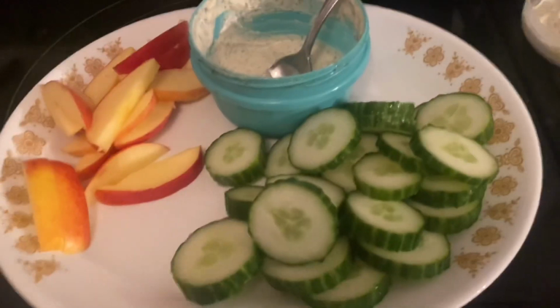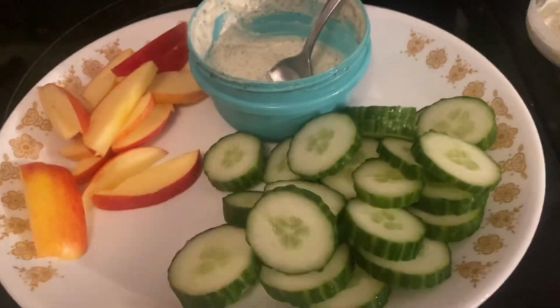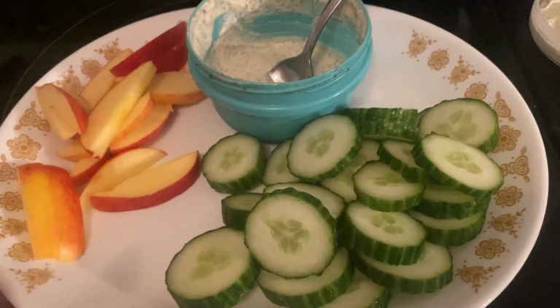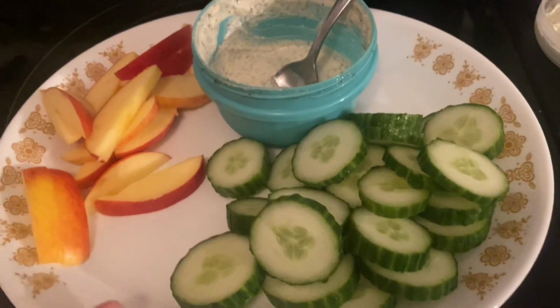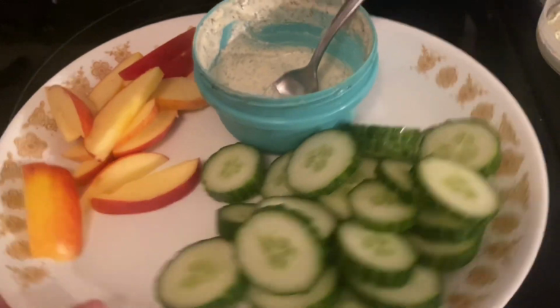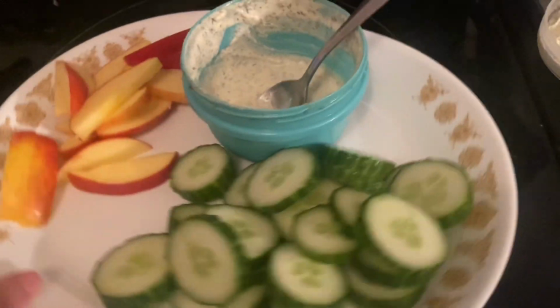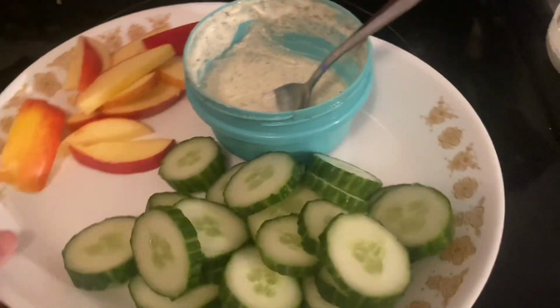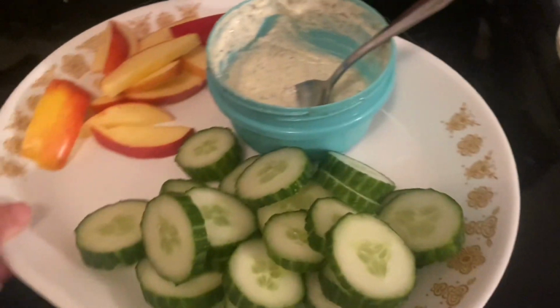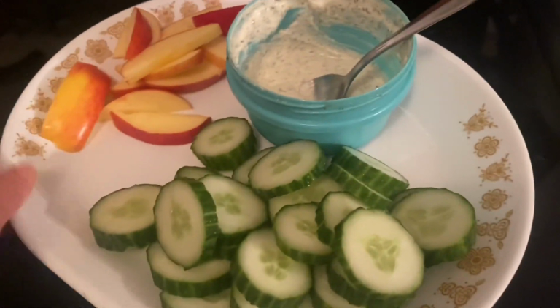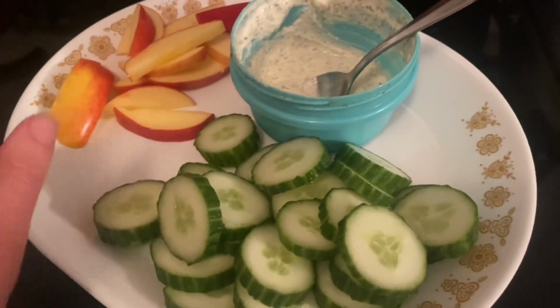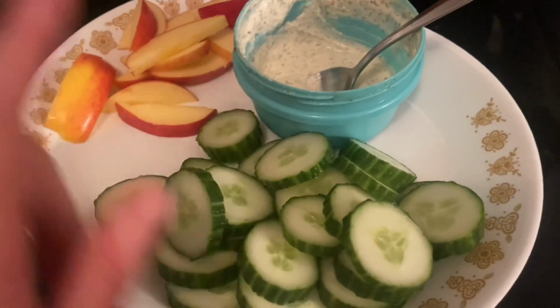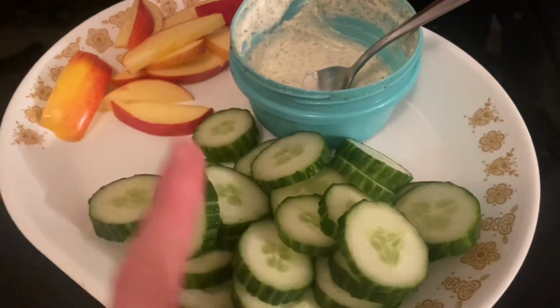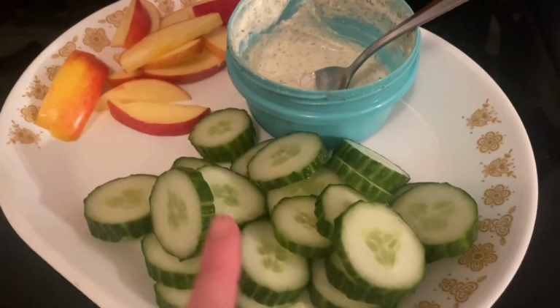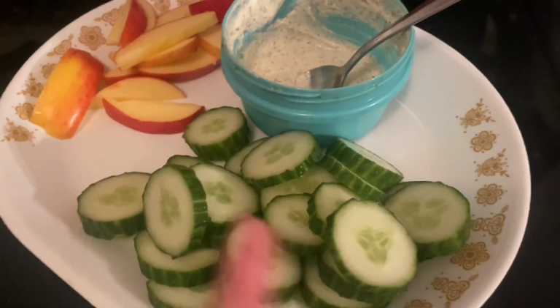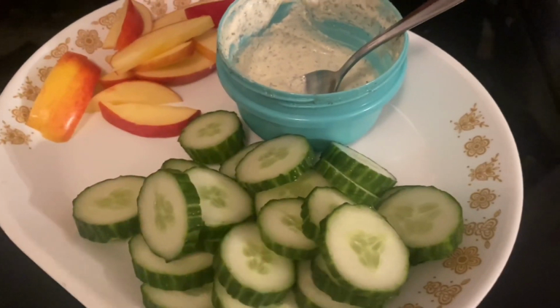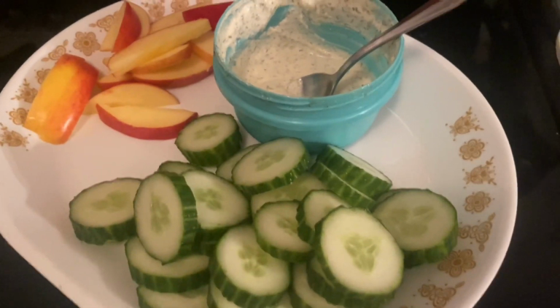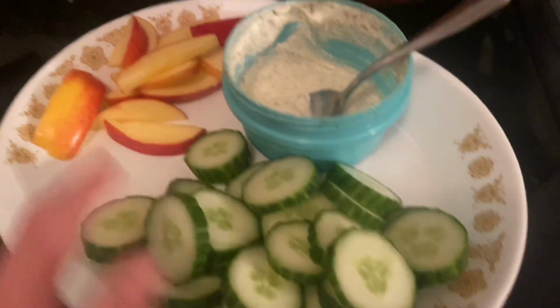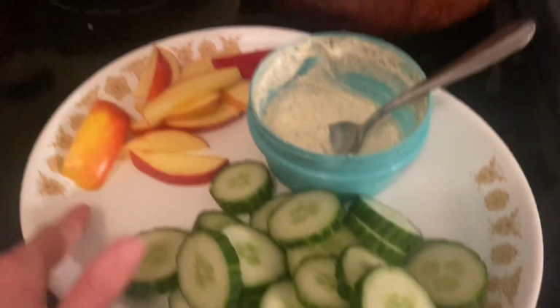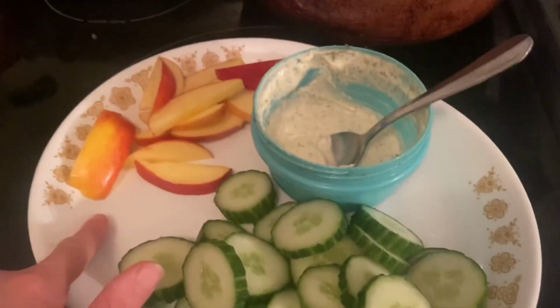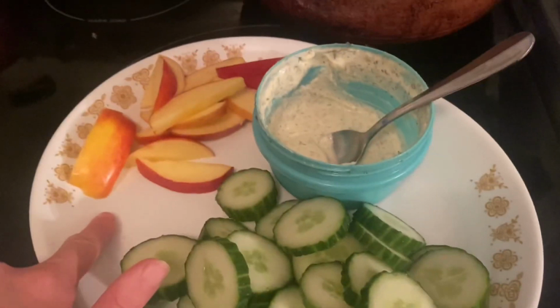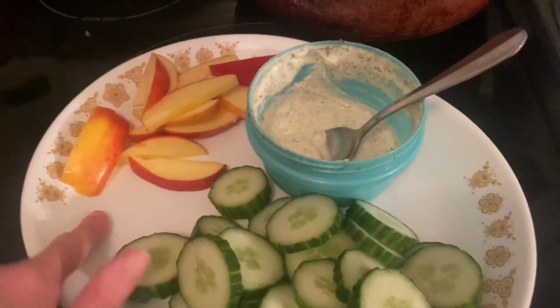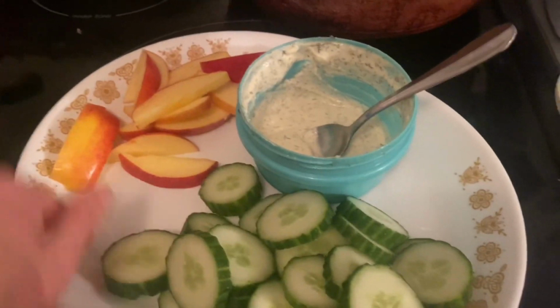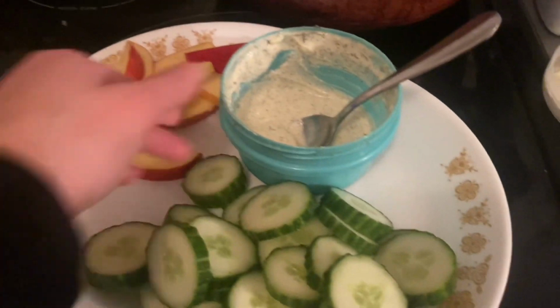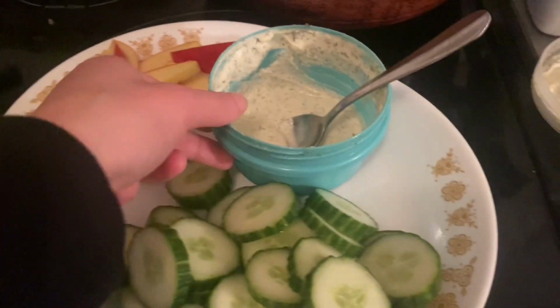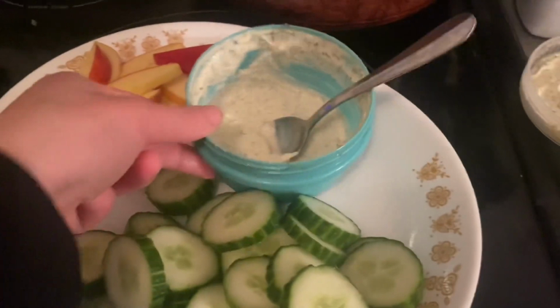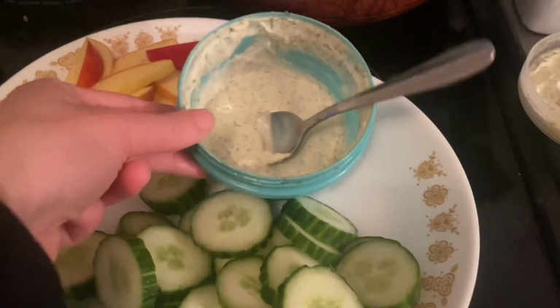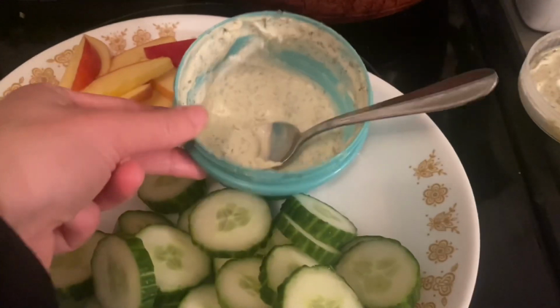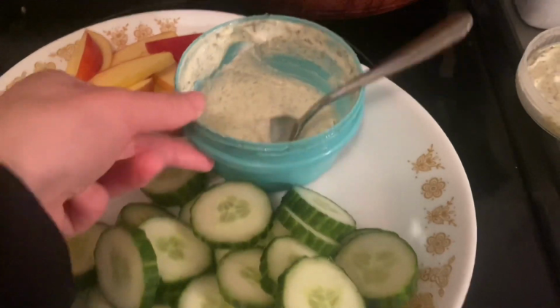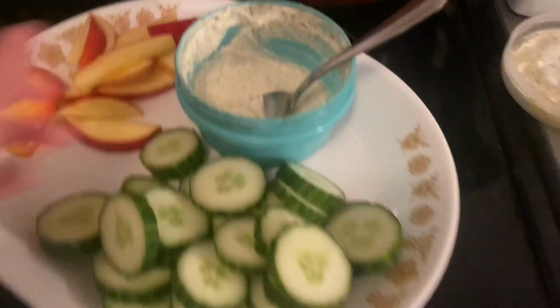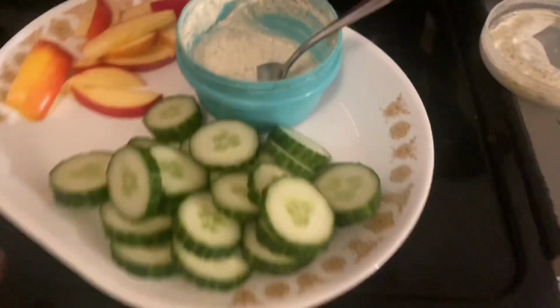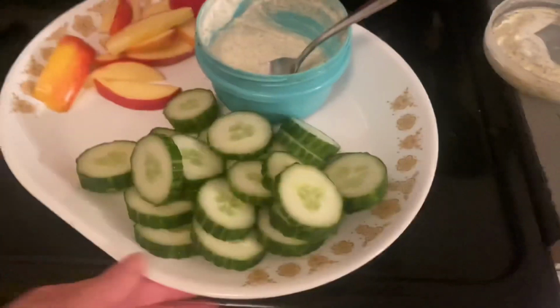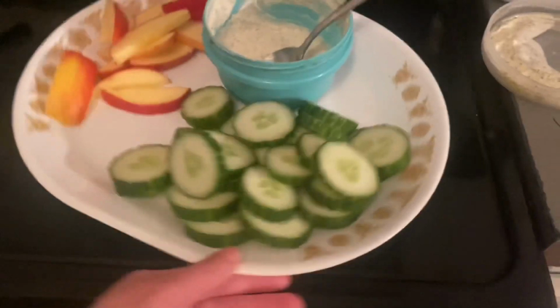Nothing too crazy here for sides, just cucumbers, apples, and some homemade ranch.